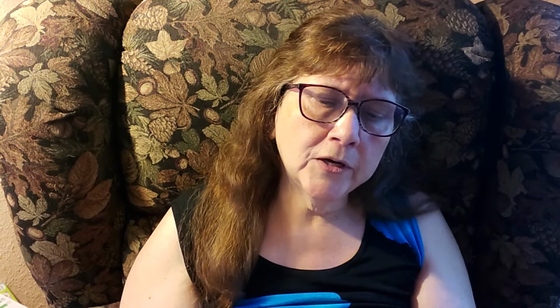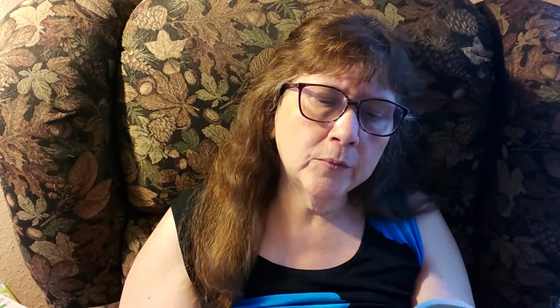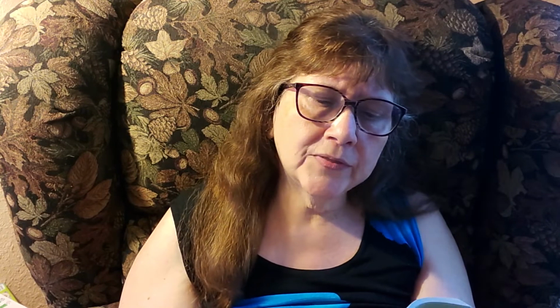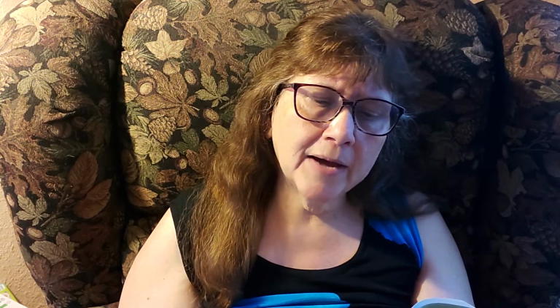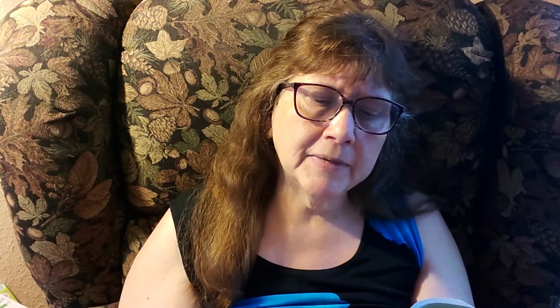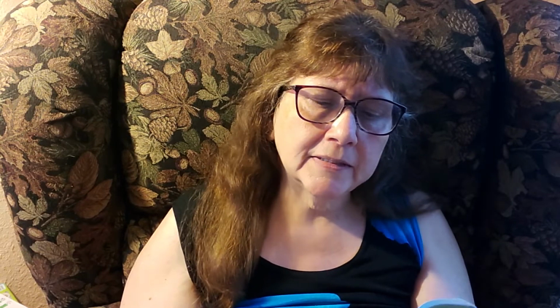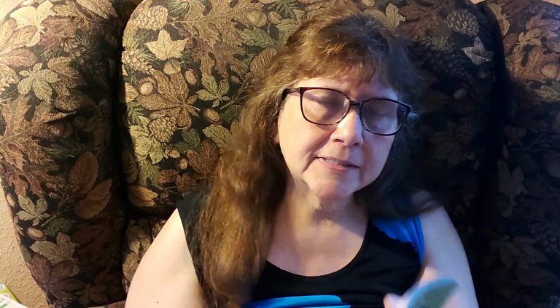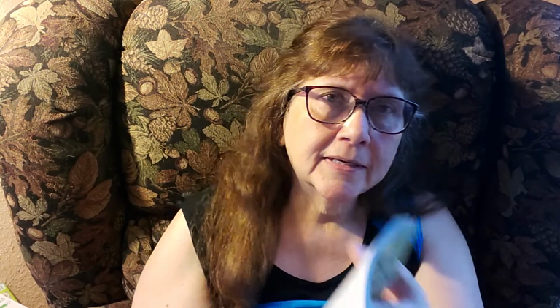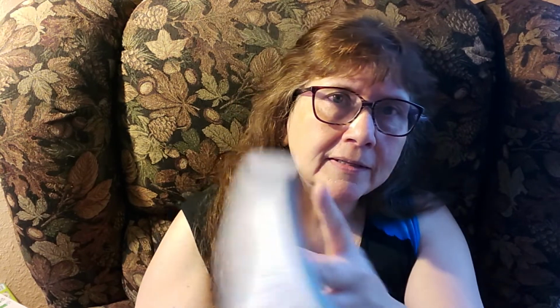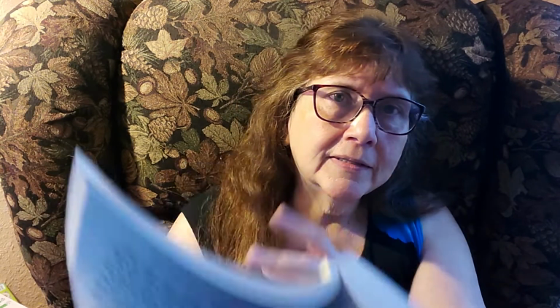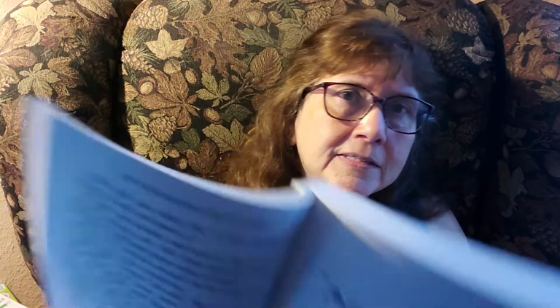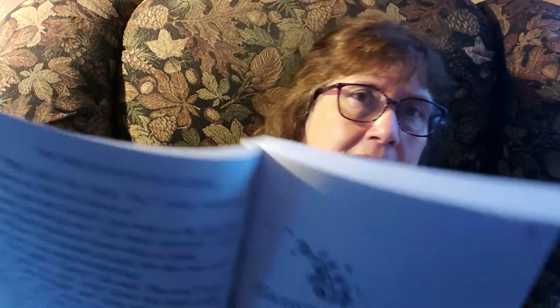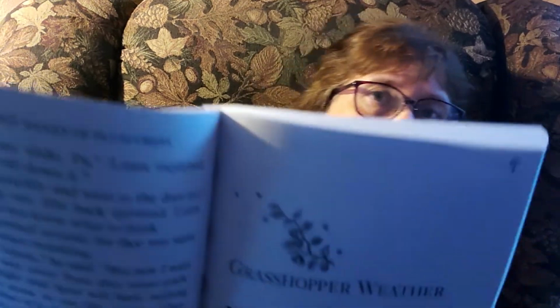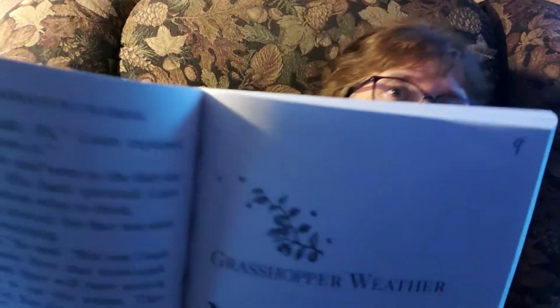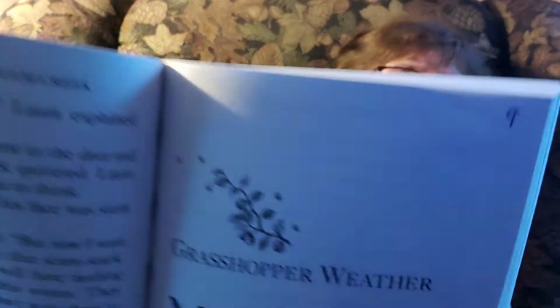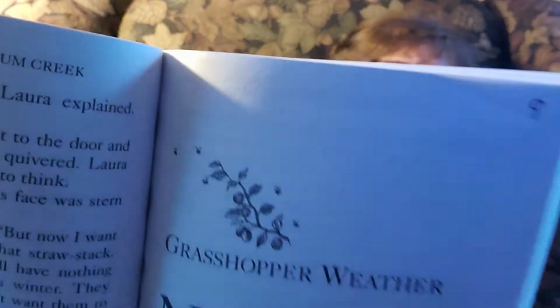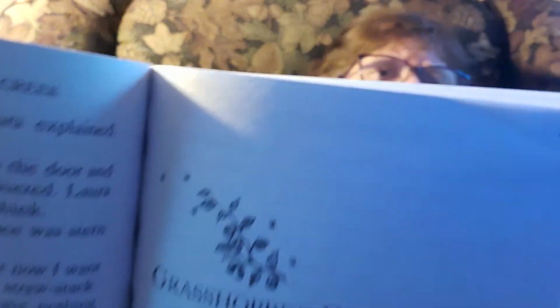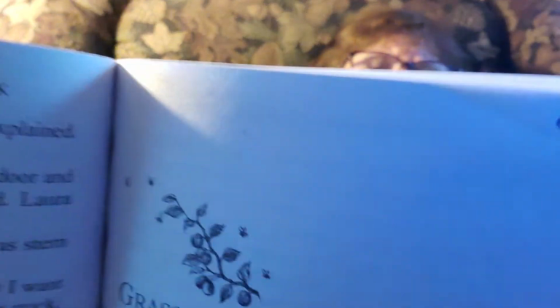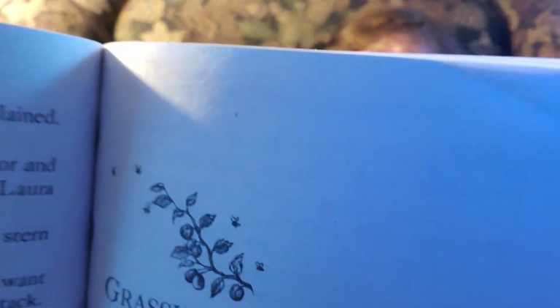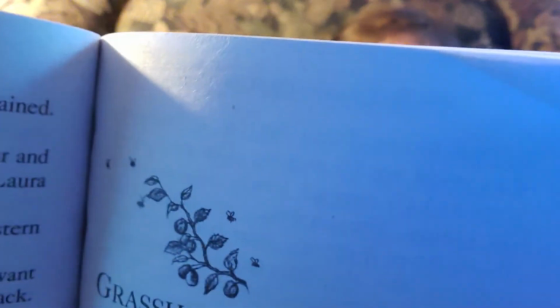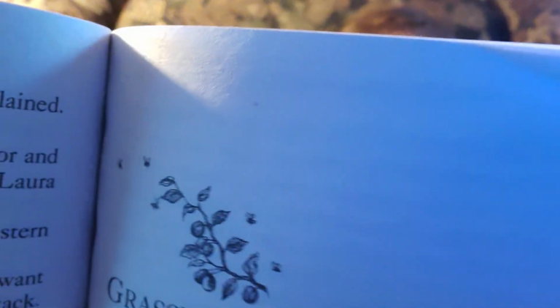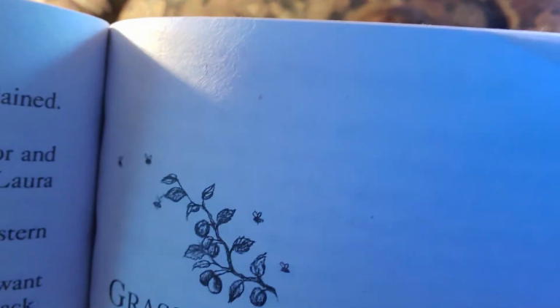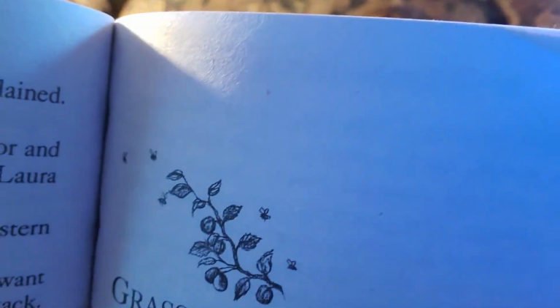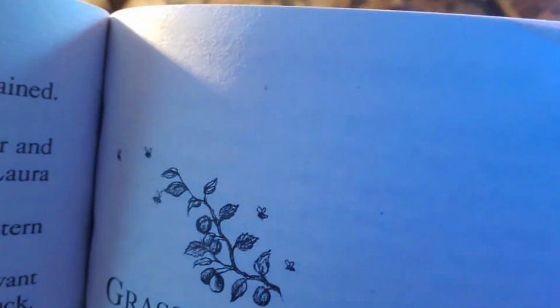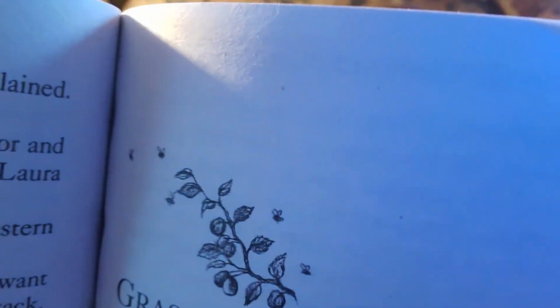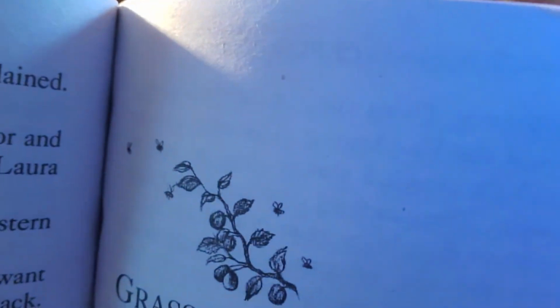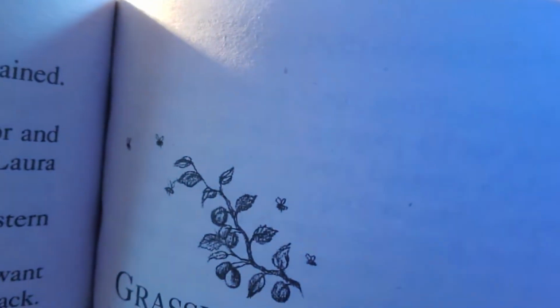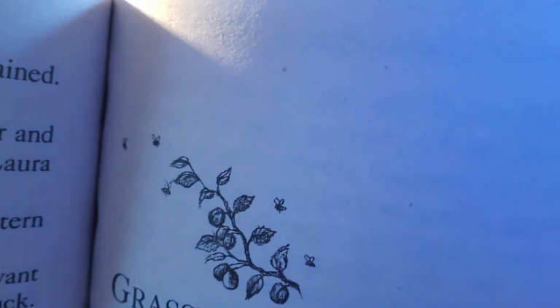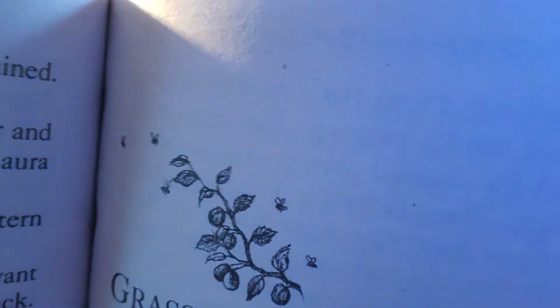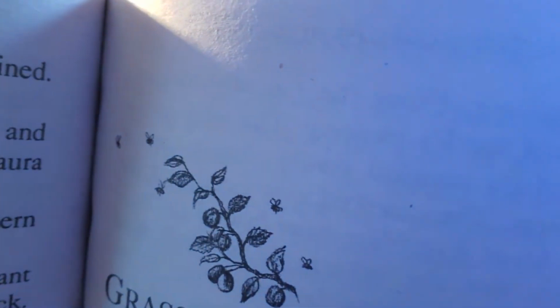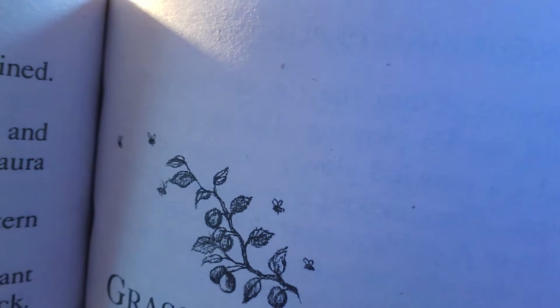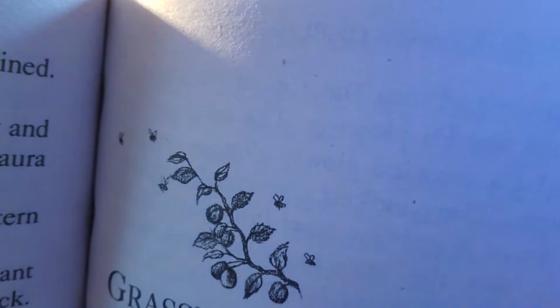Wonder what that means. Let's take a look at the little picture they have. Looks like some bees.